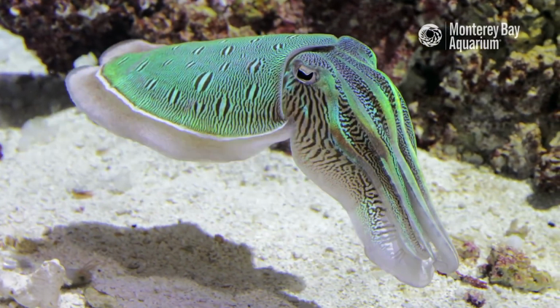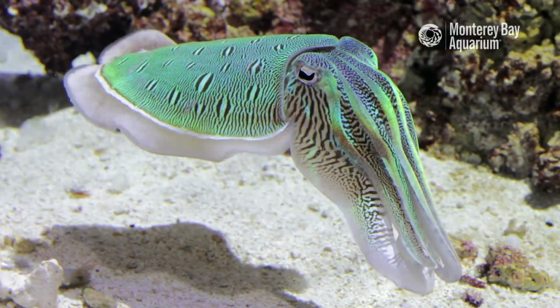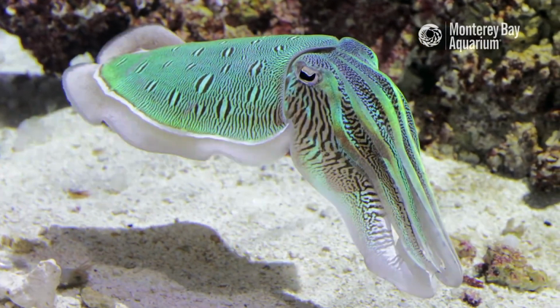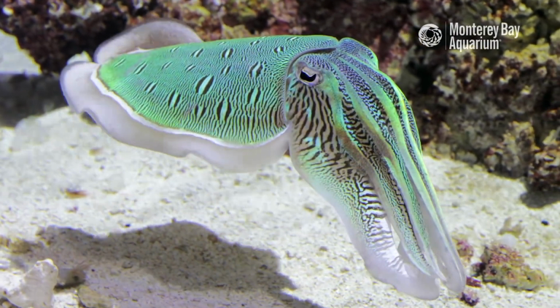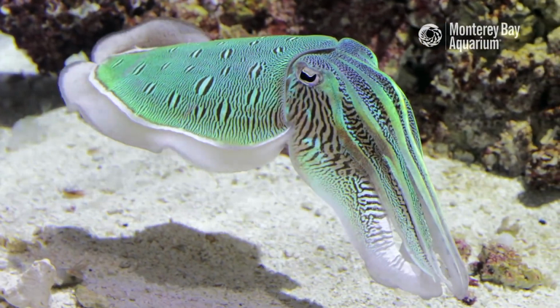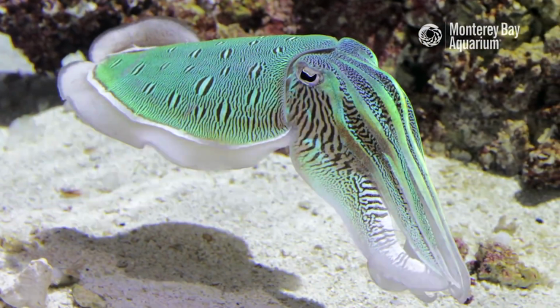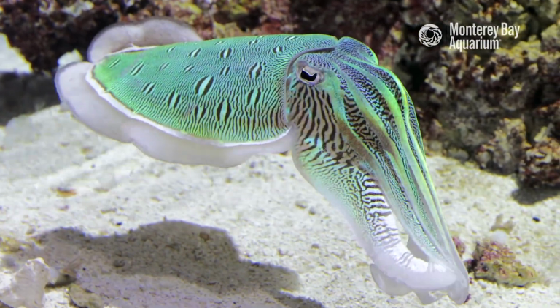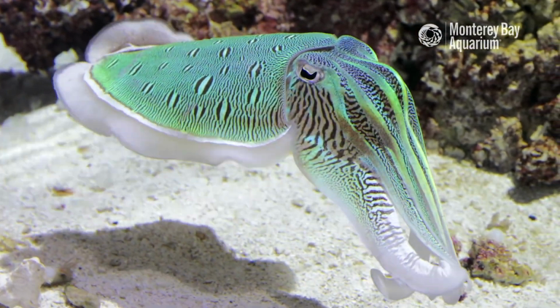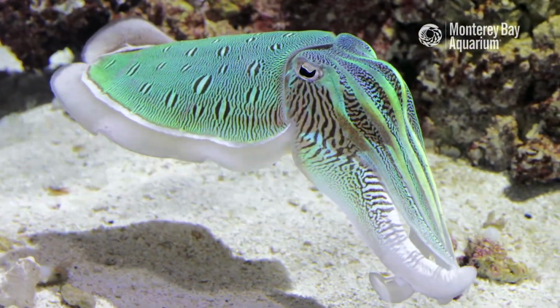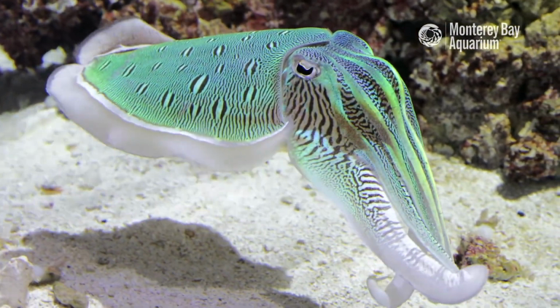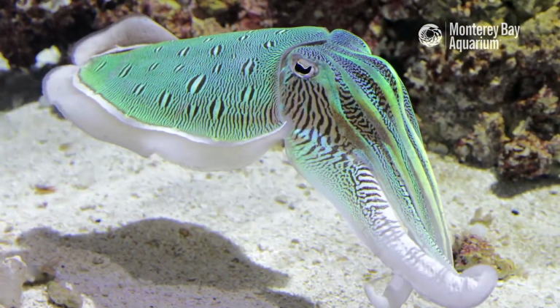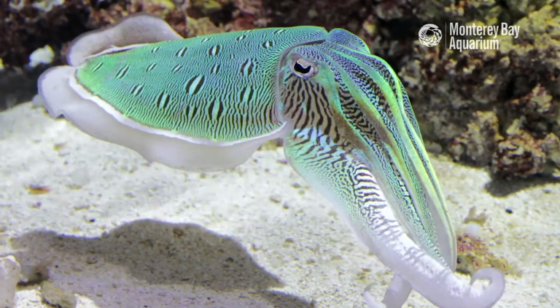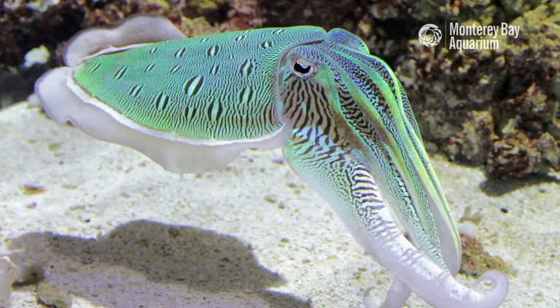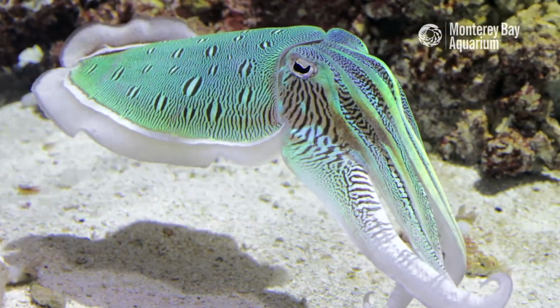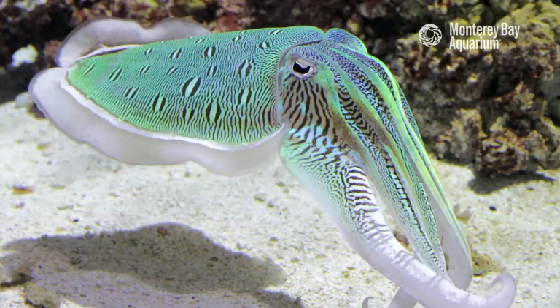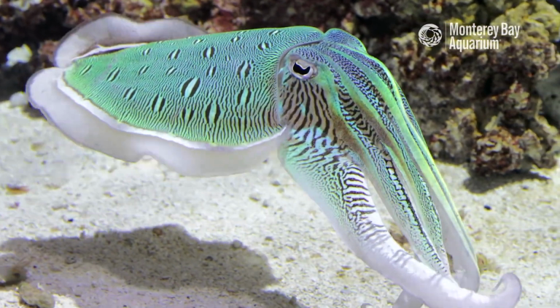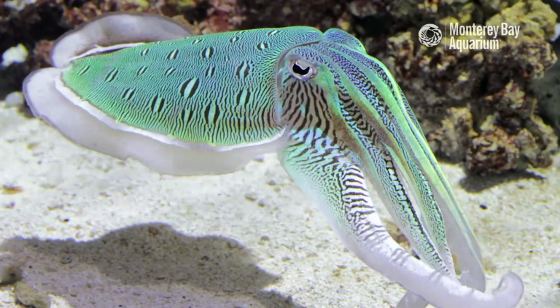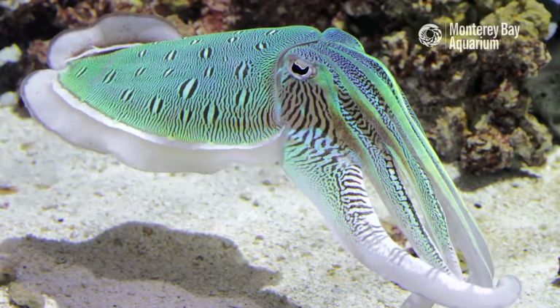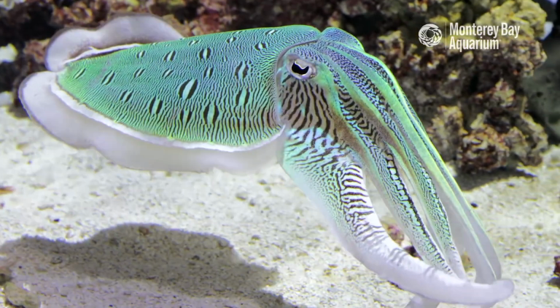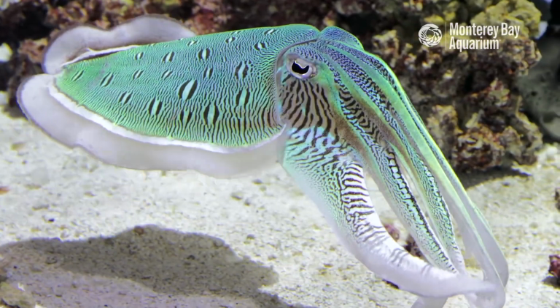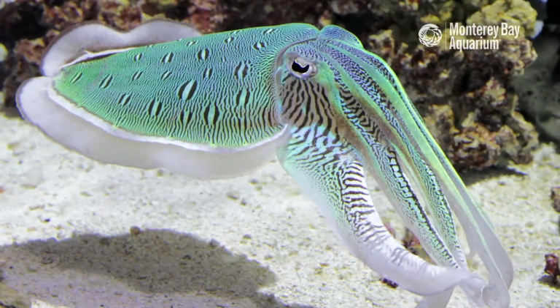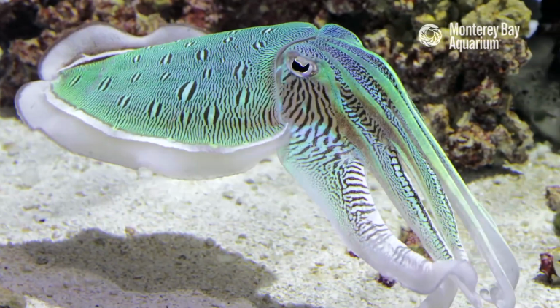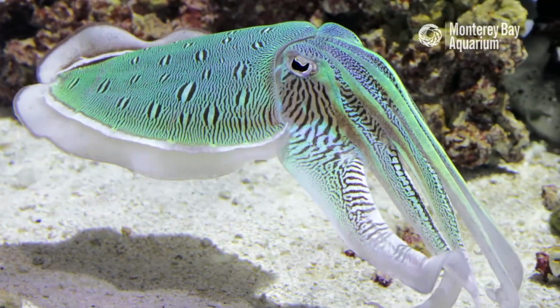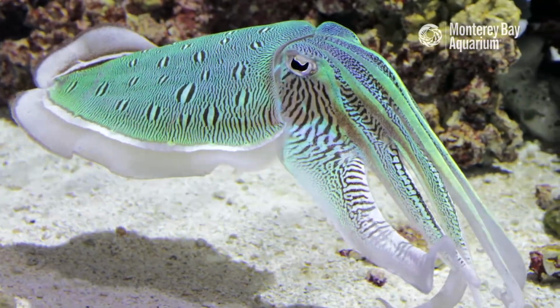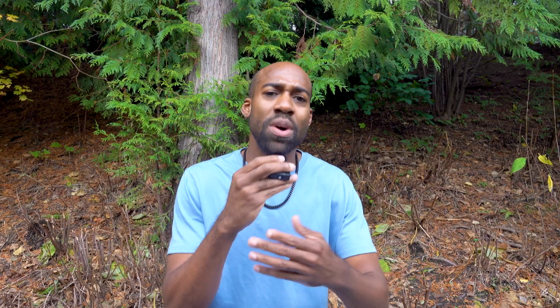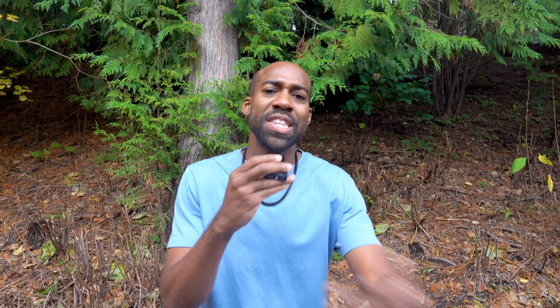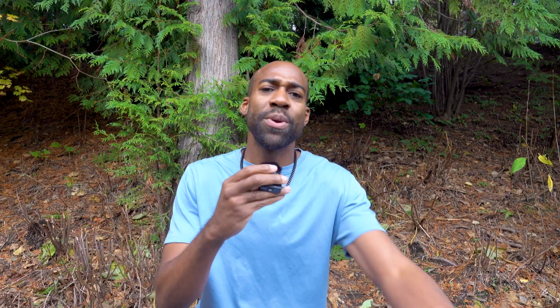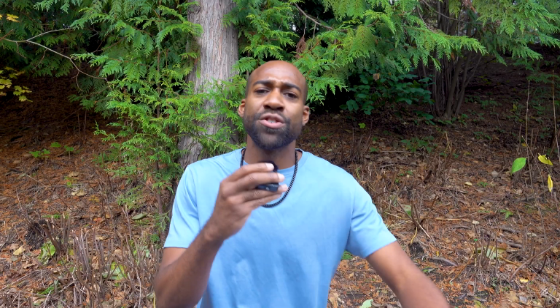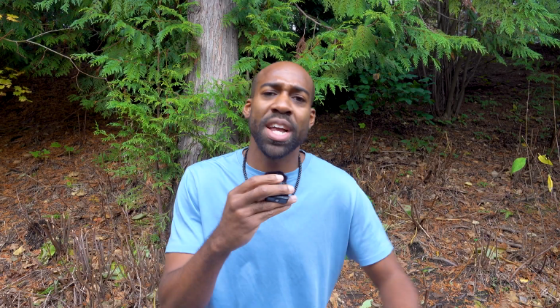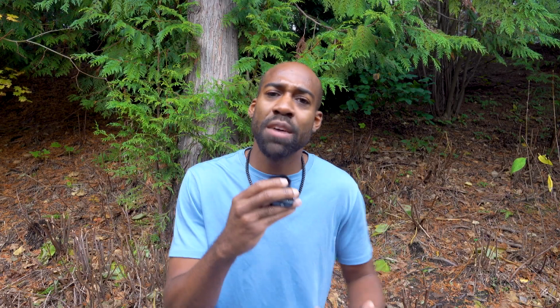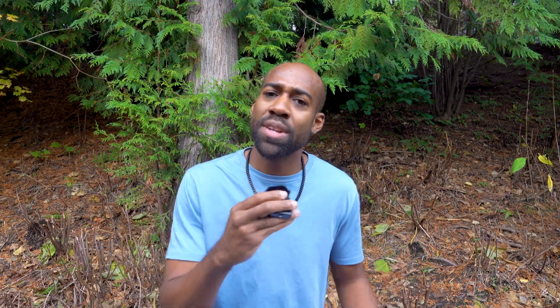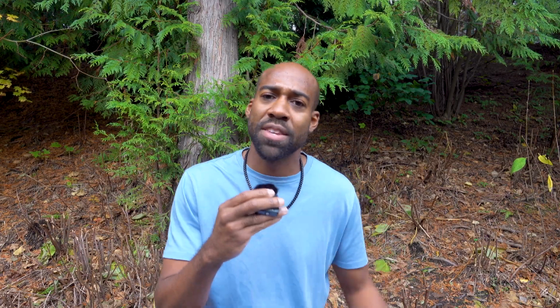So the cuttlefish should be called the cuttlefish of the sea, not the chameleon, because they out-chameleon the chameleon — the cuttlefish can change color in an instant to correctly match their background. What sea creature should I cover next?